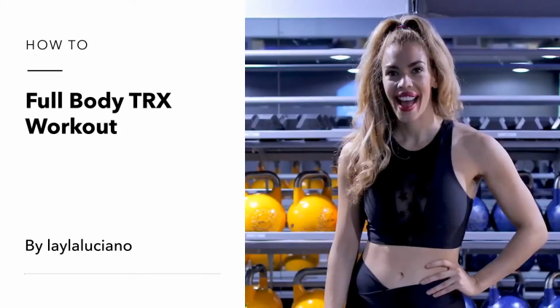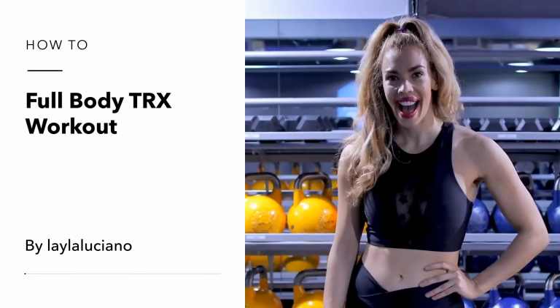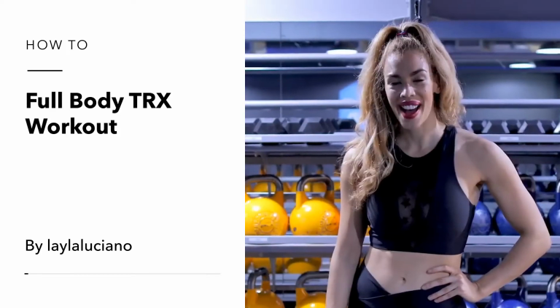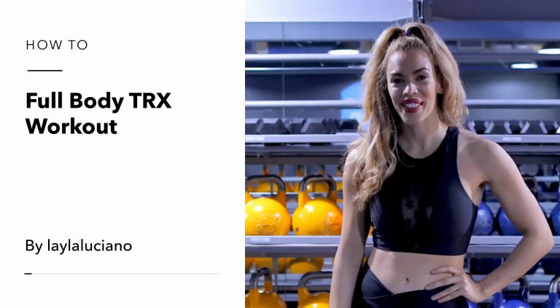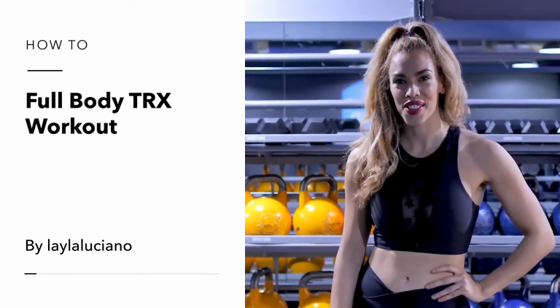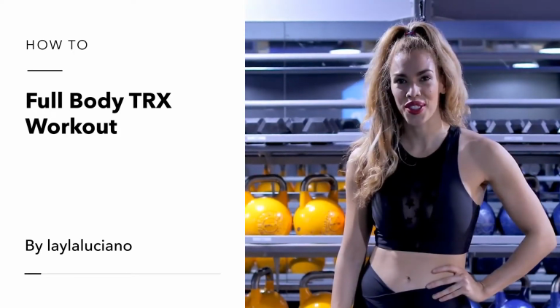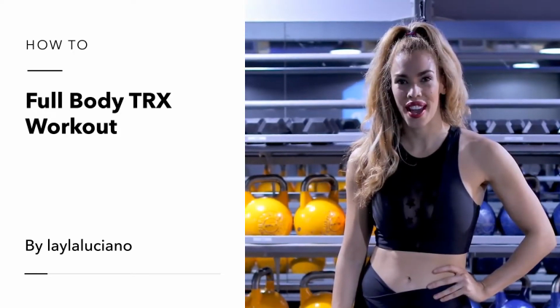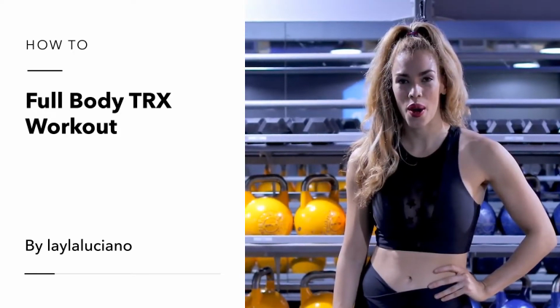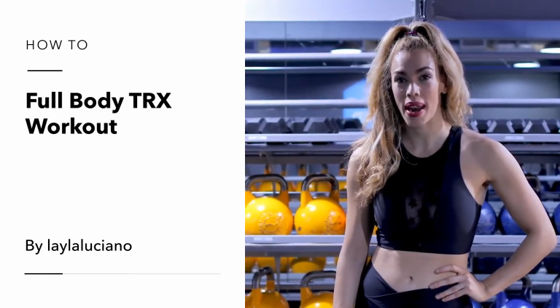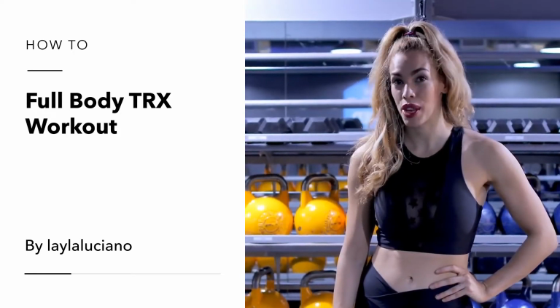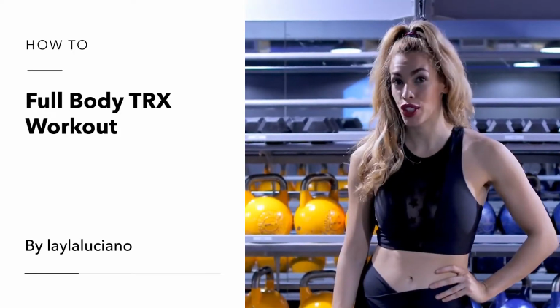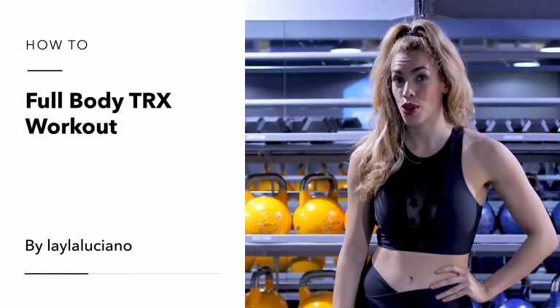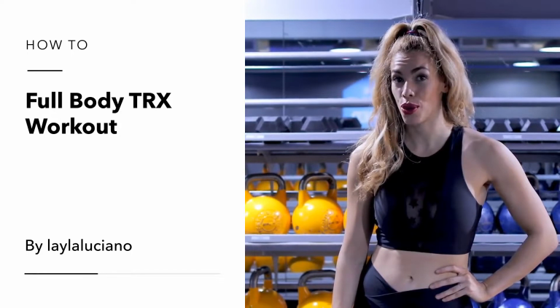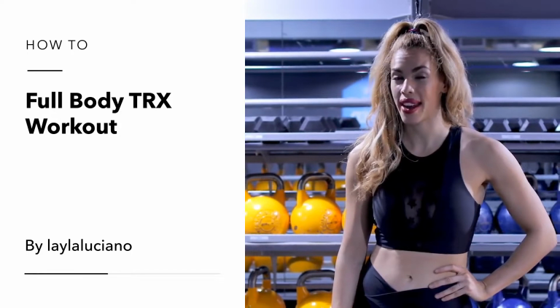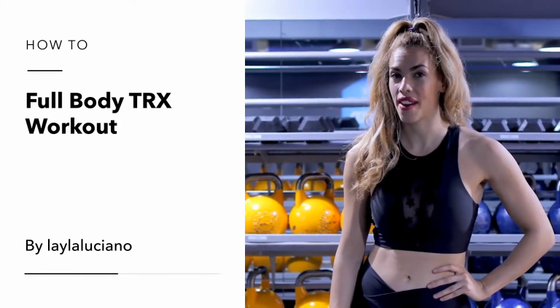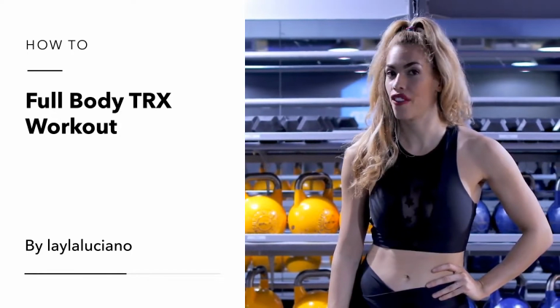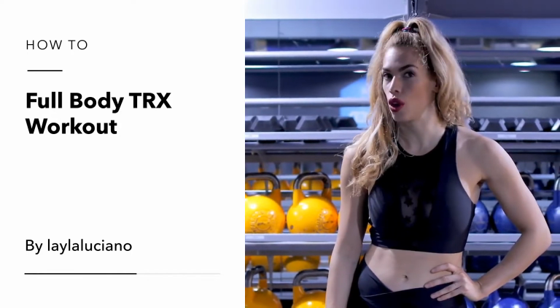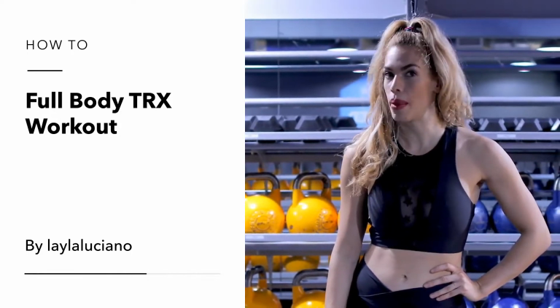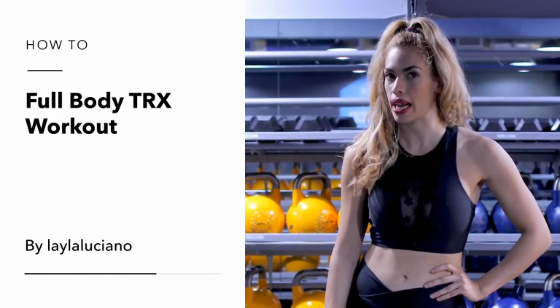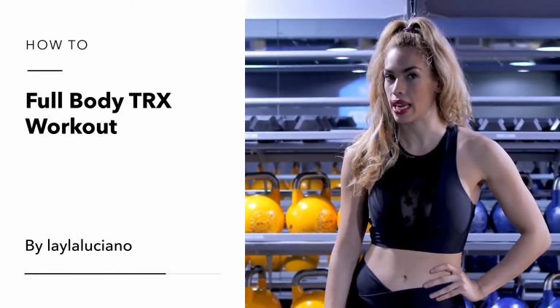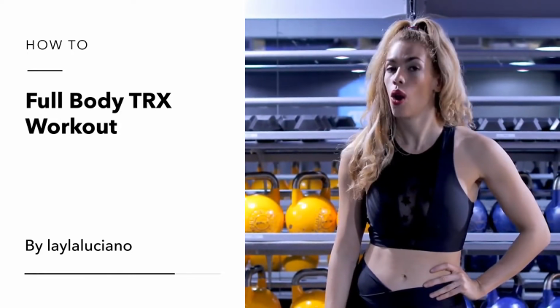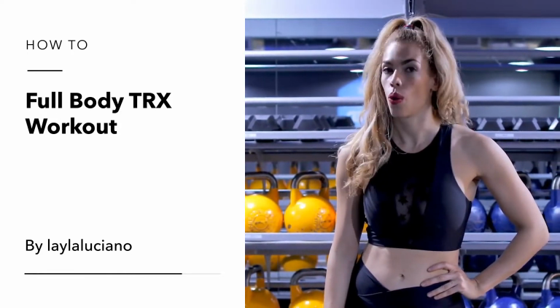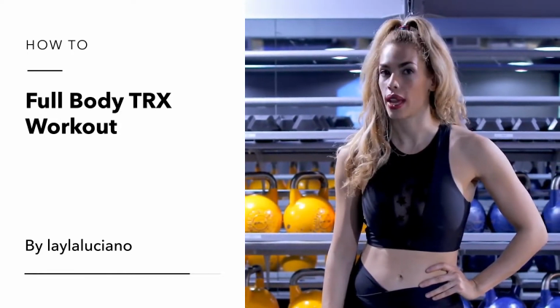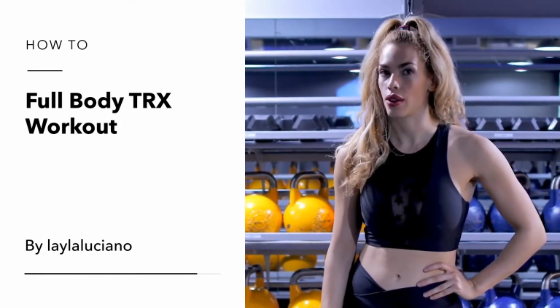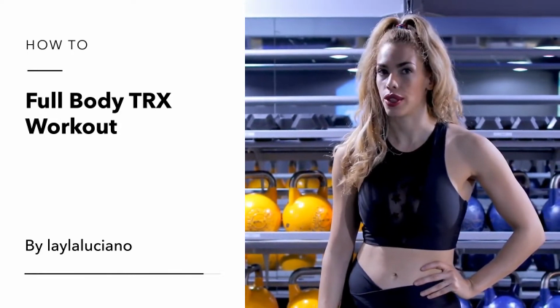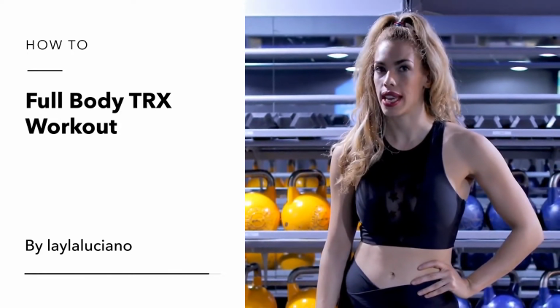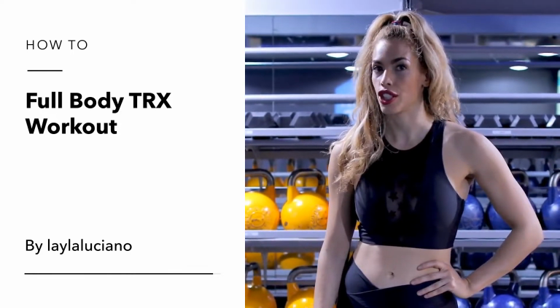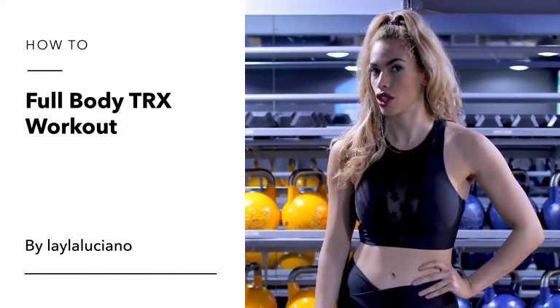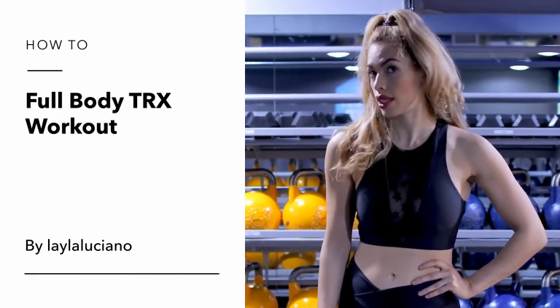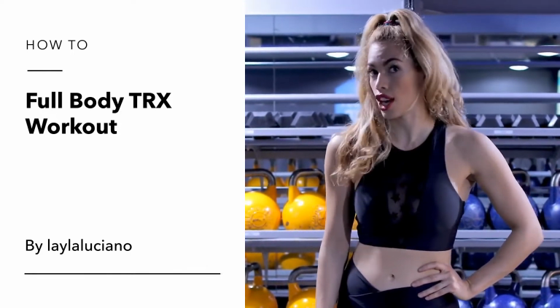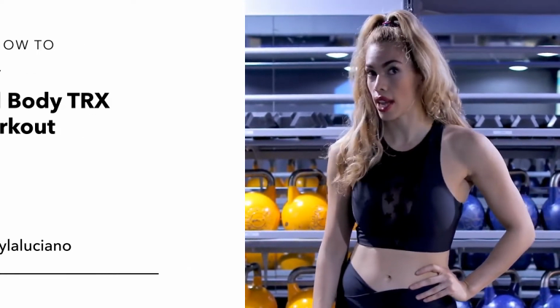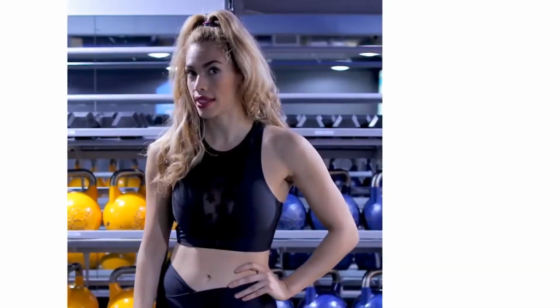Hi, I'm Mayla Luciano and I'm going to show you how to get a full body workout using just the TRX.